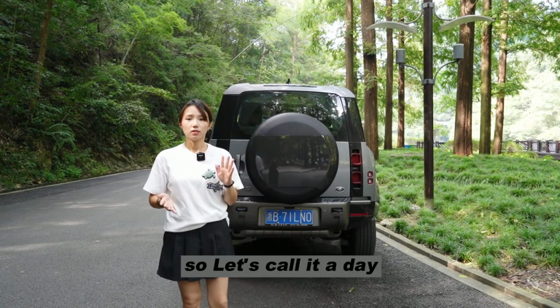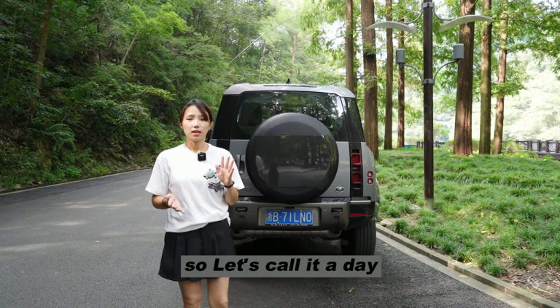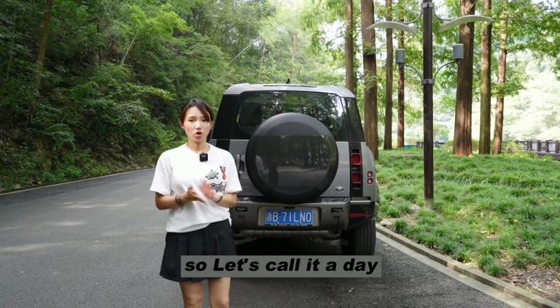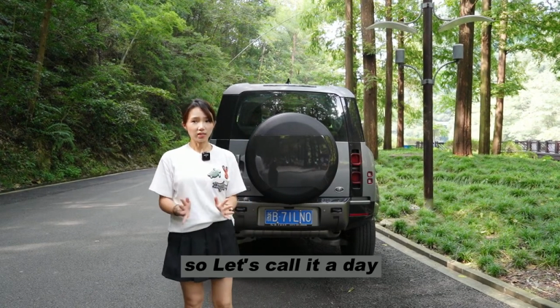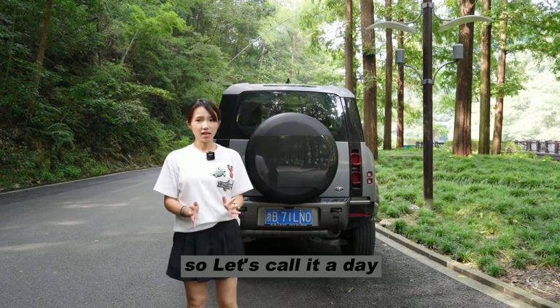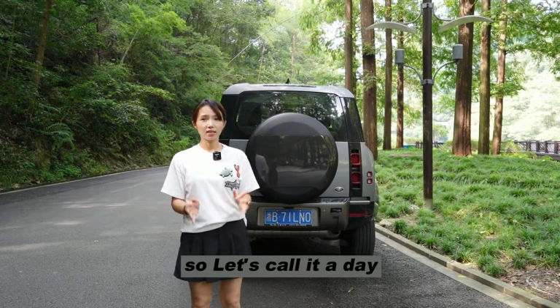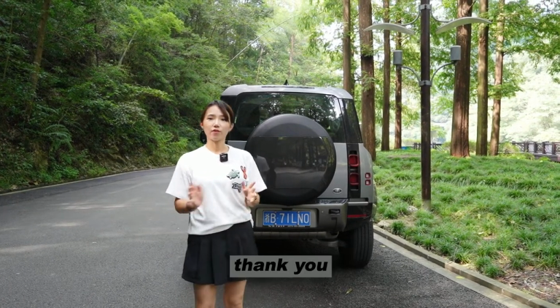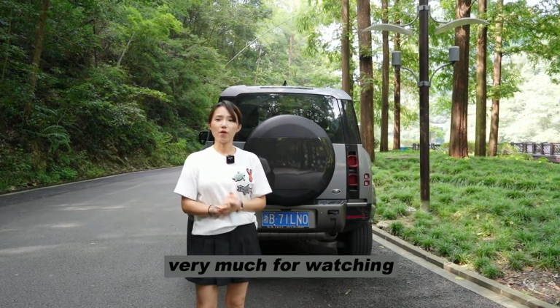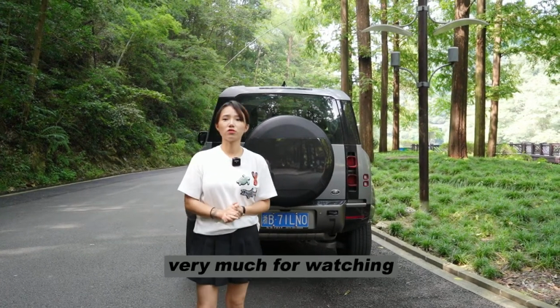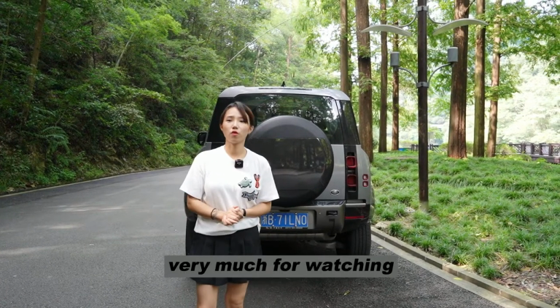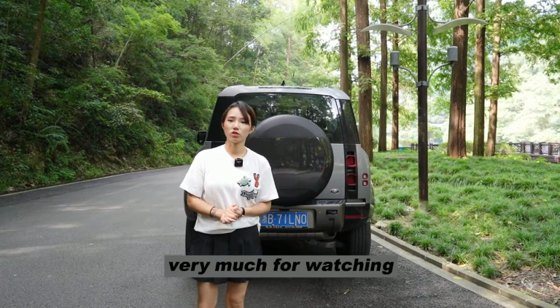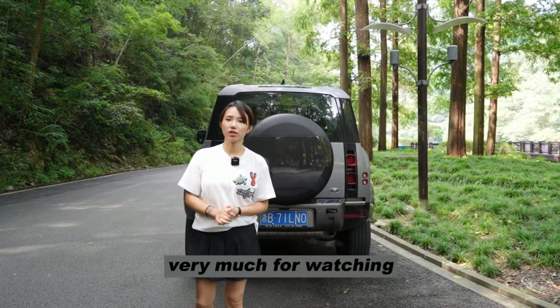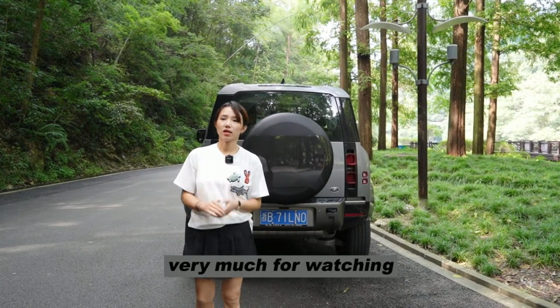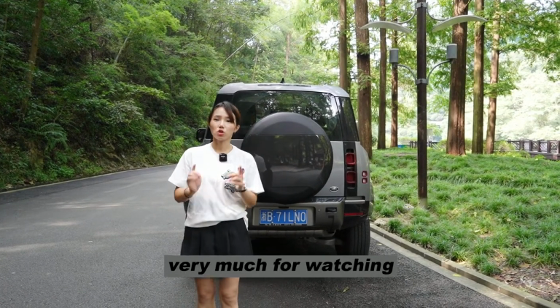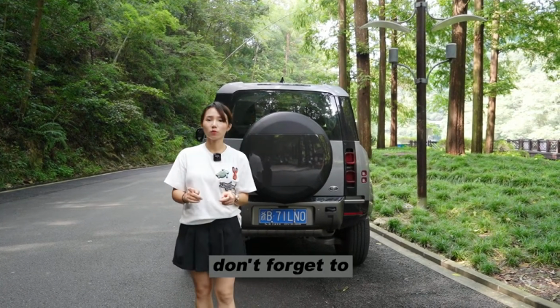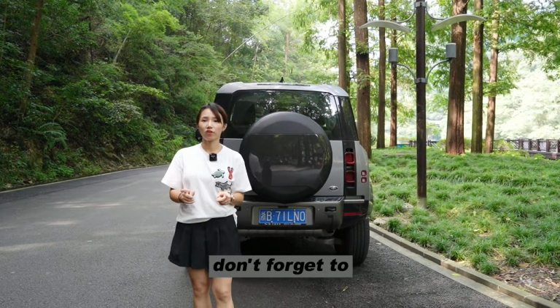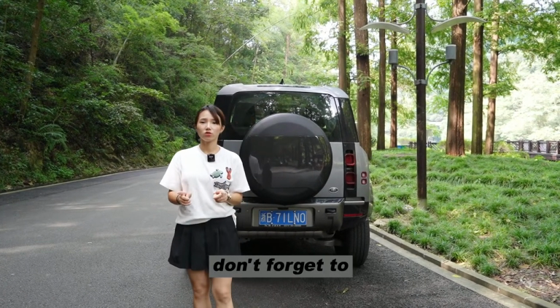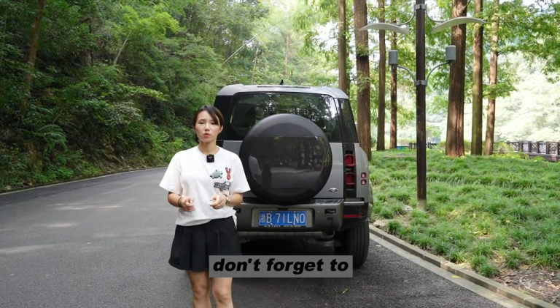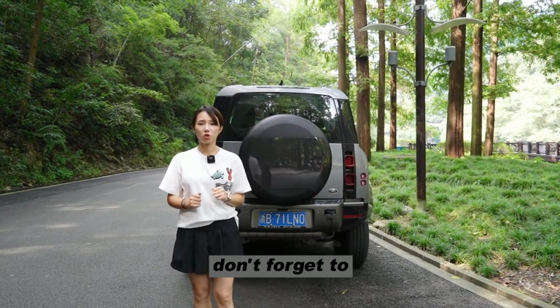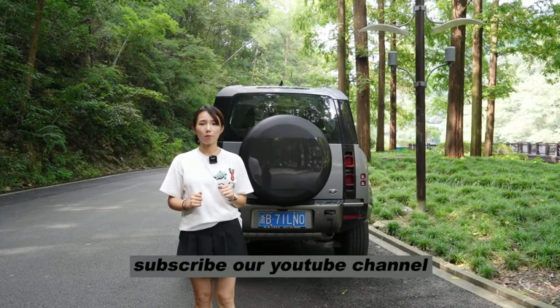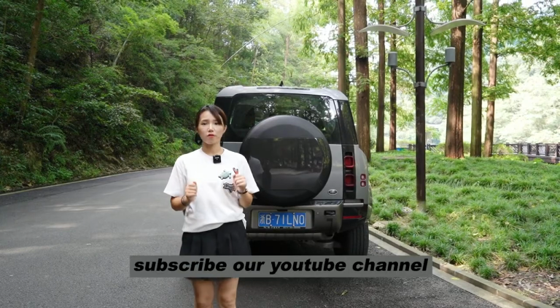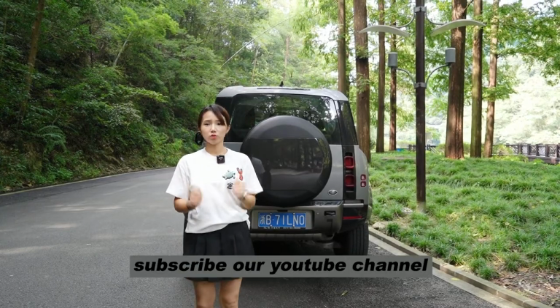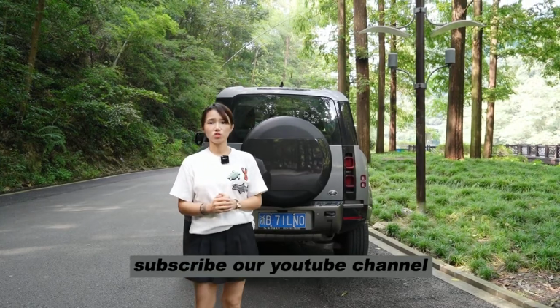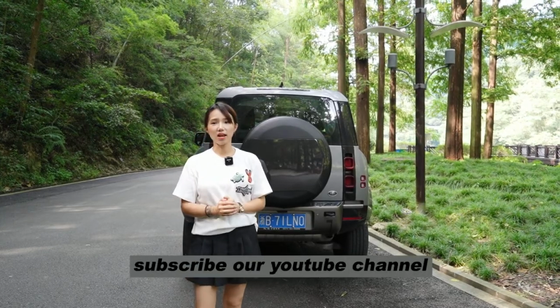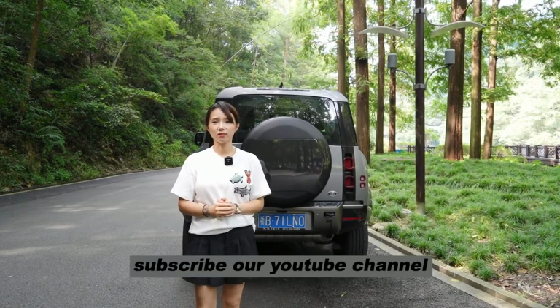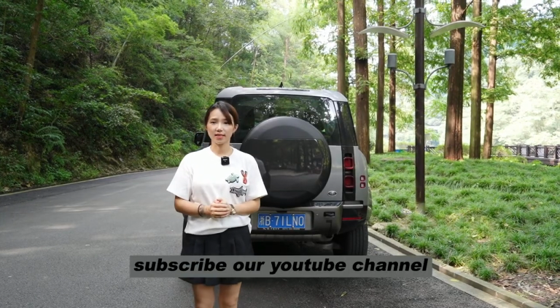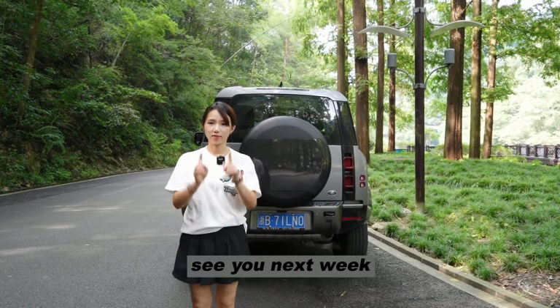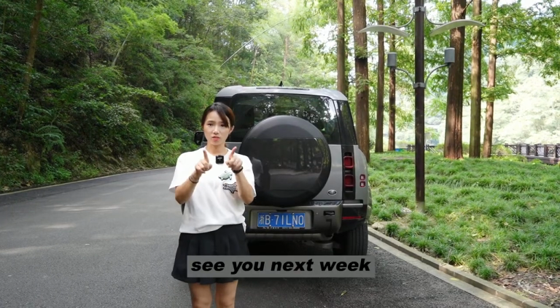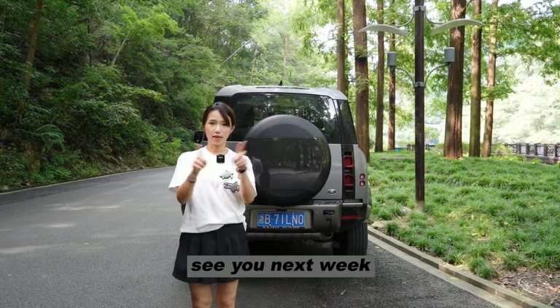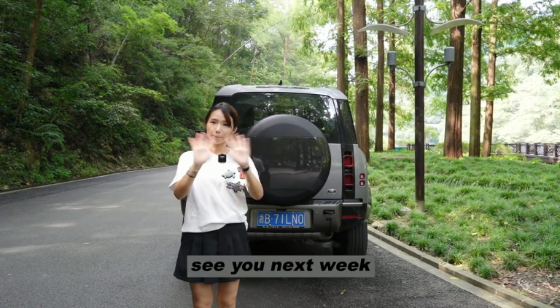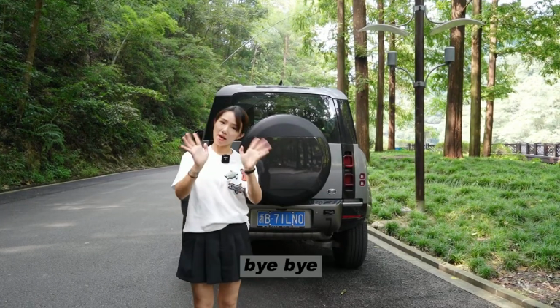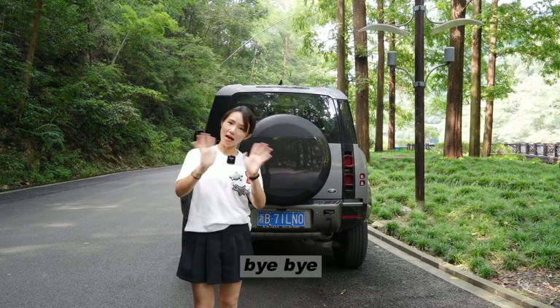That's it for today. Thank you very much for watching. Don't forget to subscribe to our YouTube channel. See you in the next video. Bye-bye.